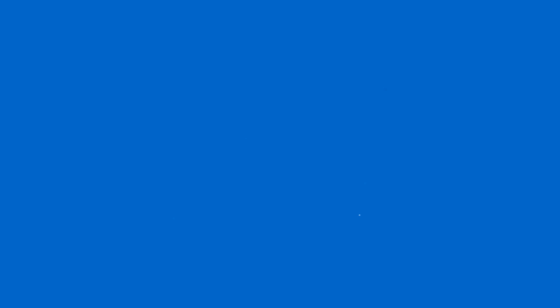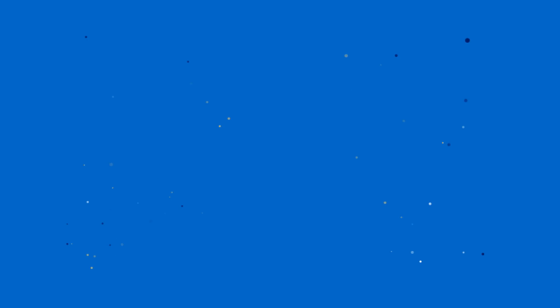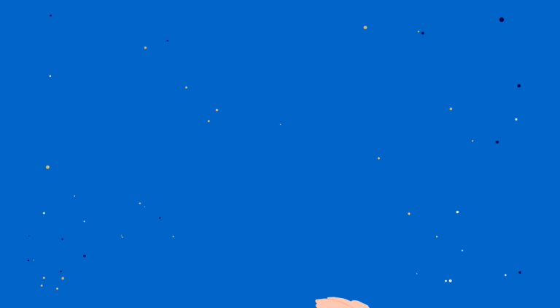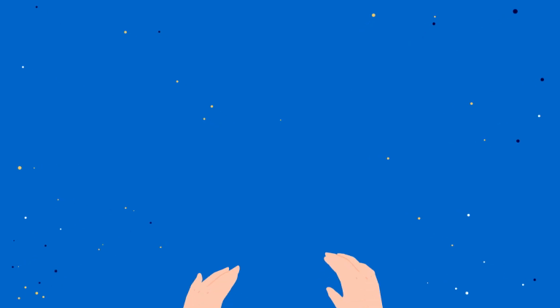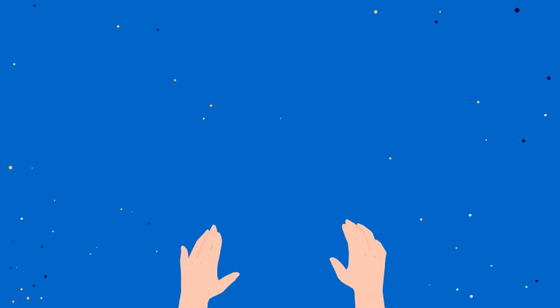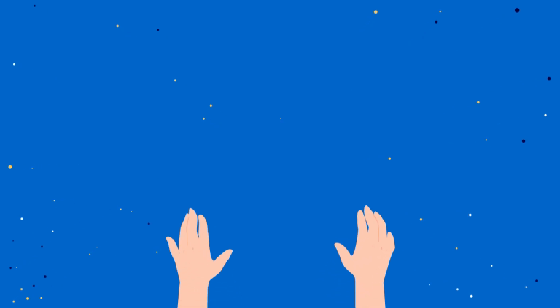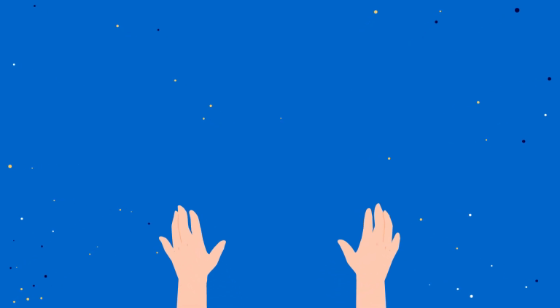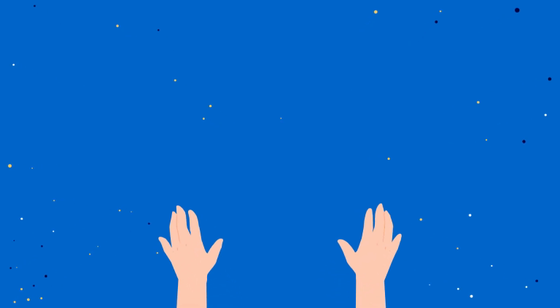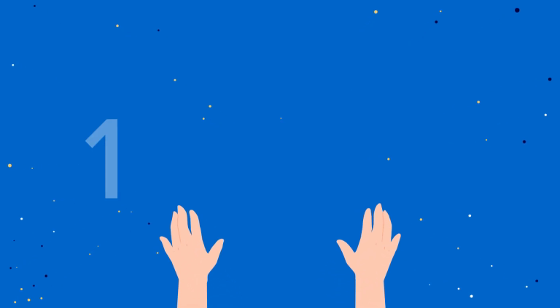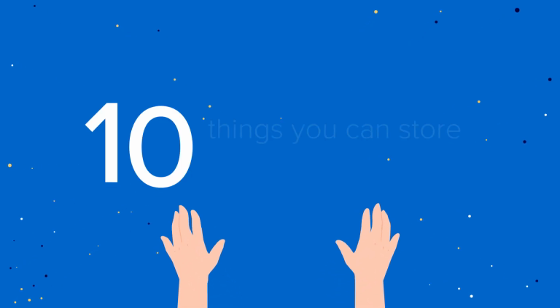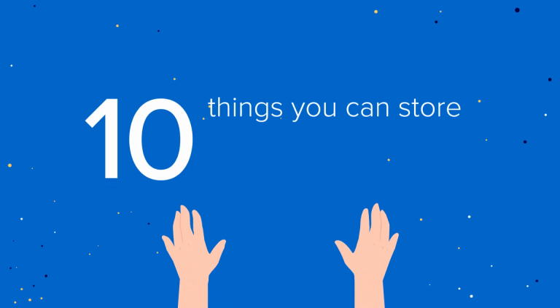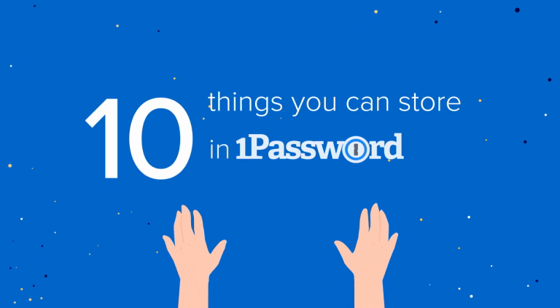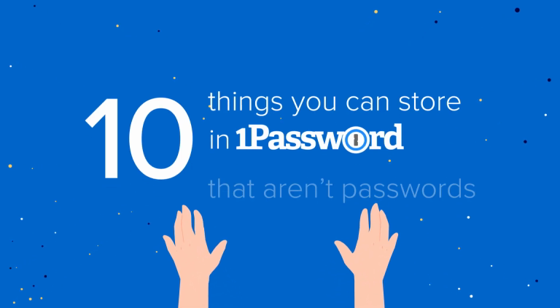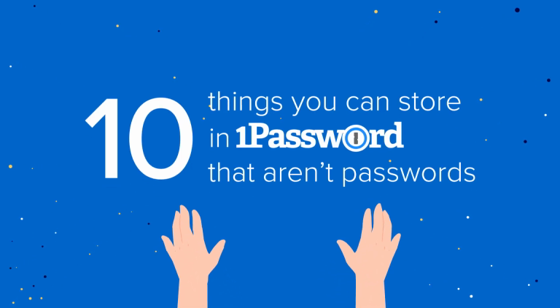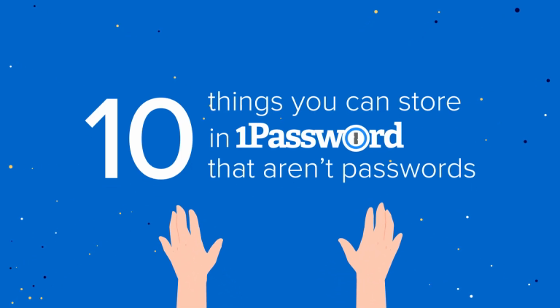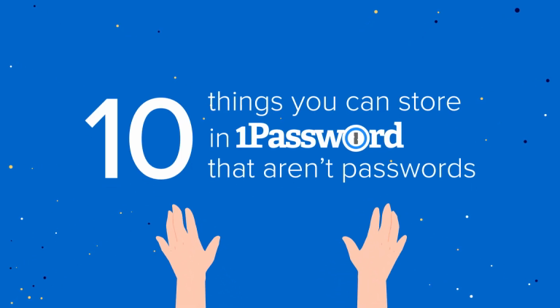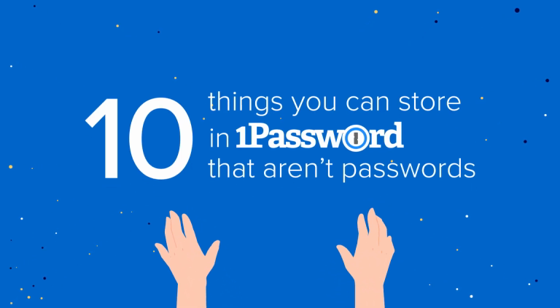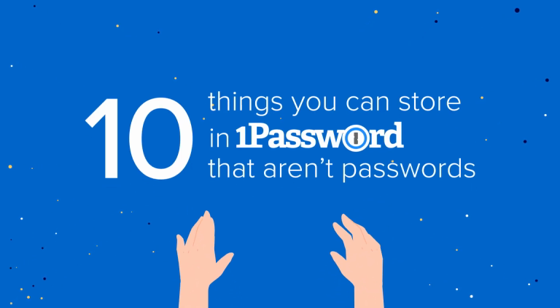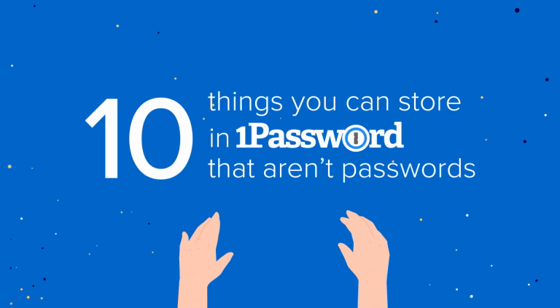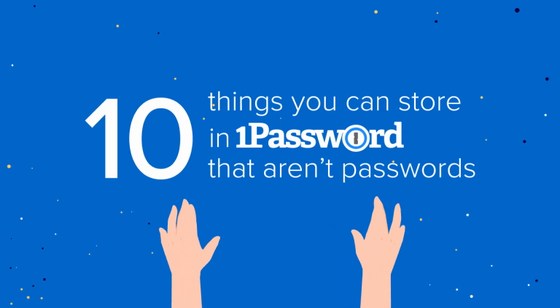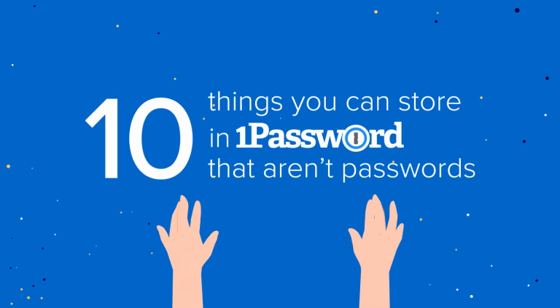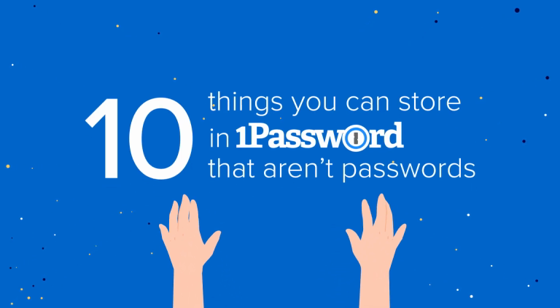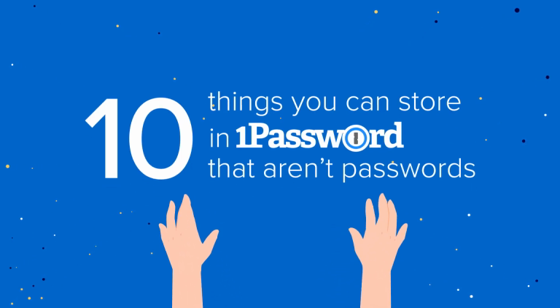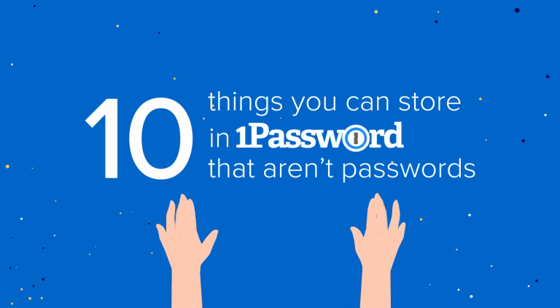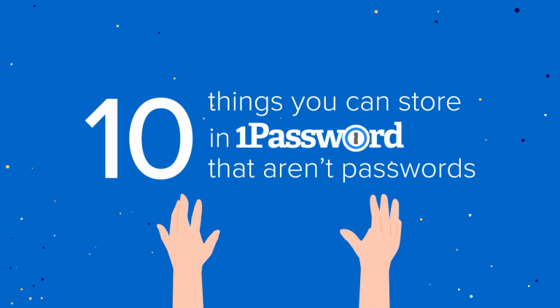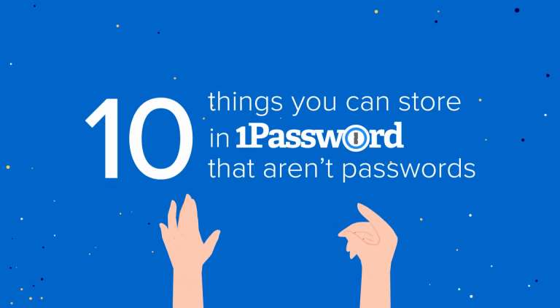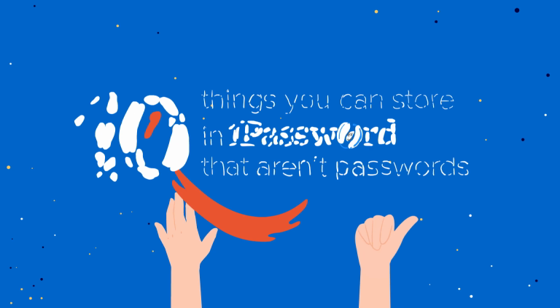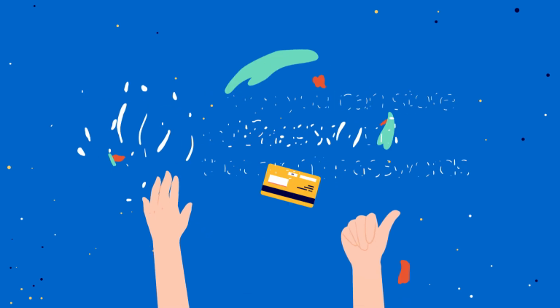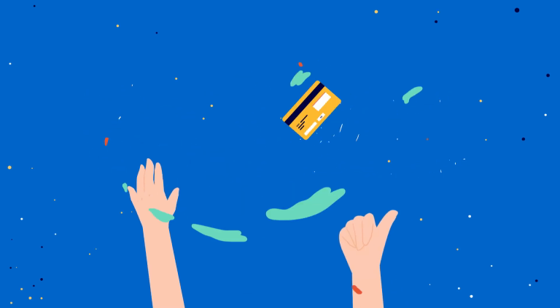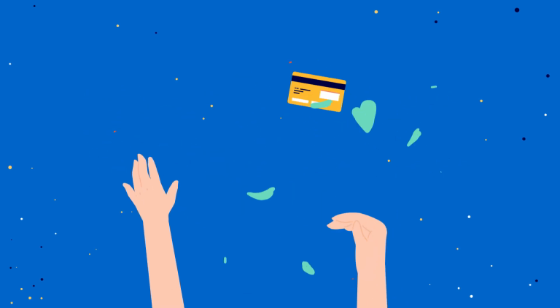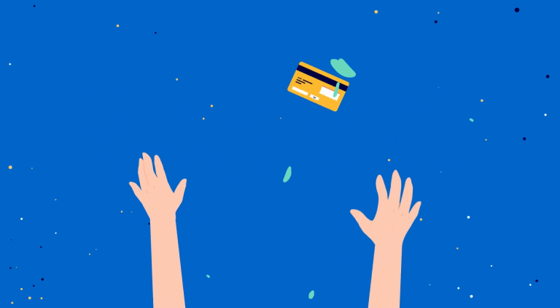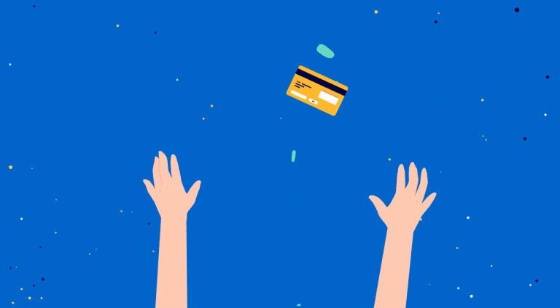1Password protects more than just your passwords. Here are 10 other things you can keep safe in 1Password.